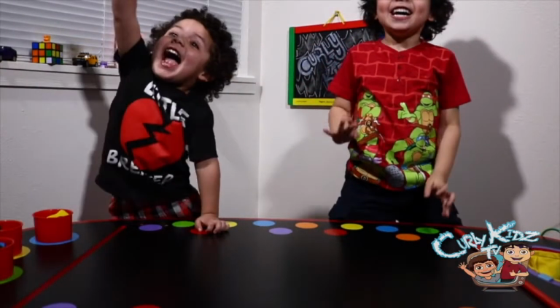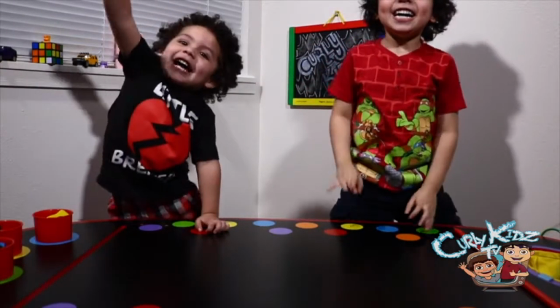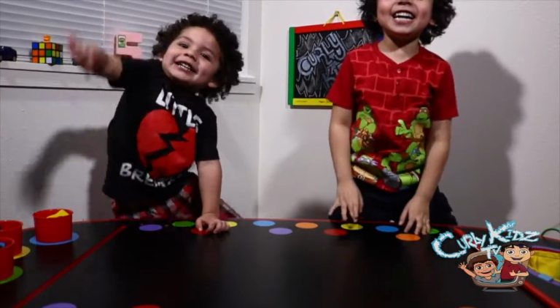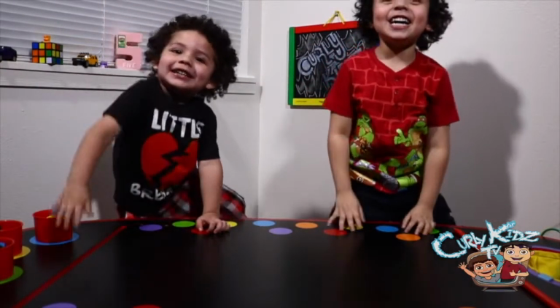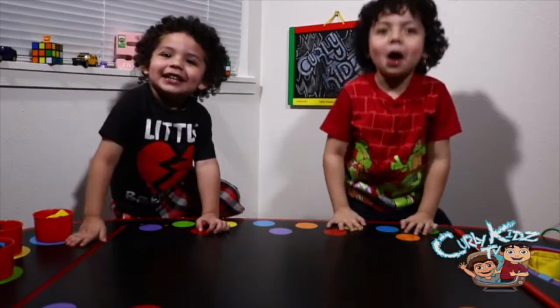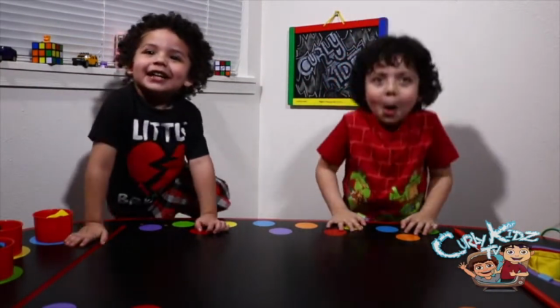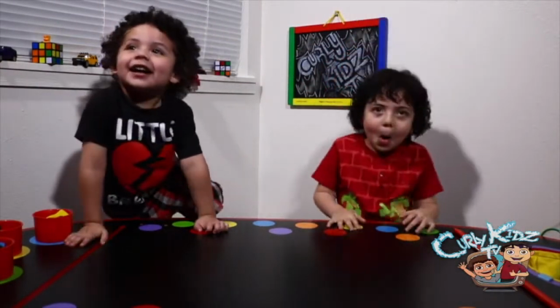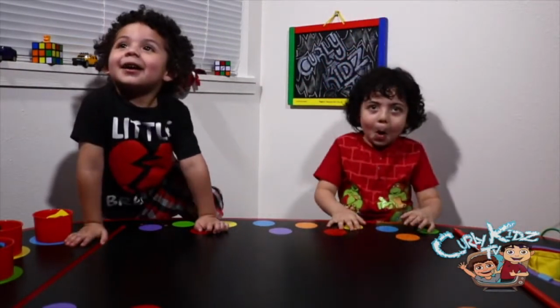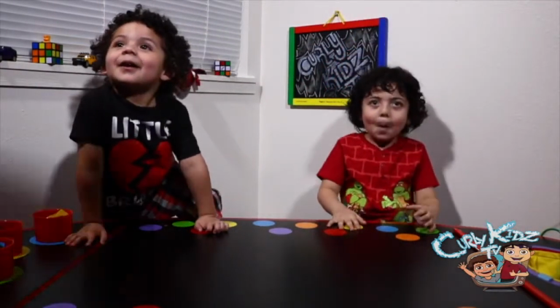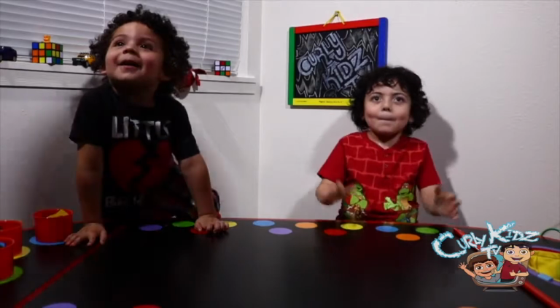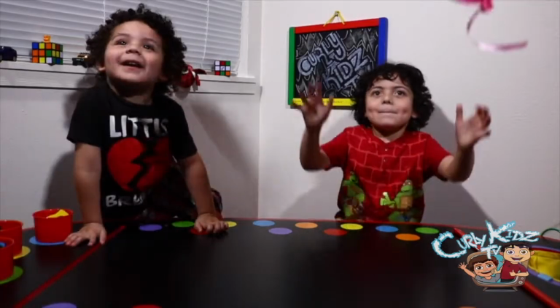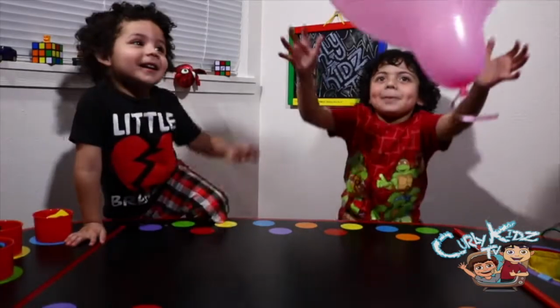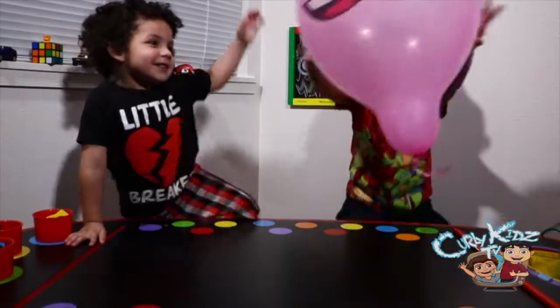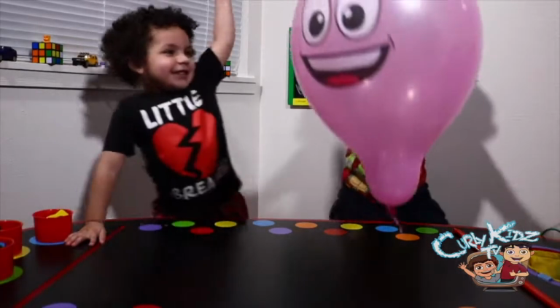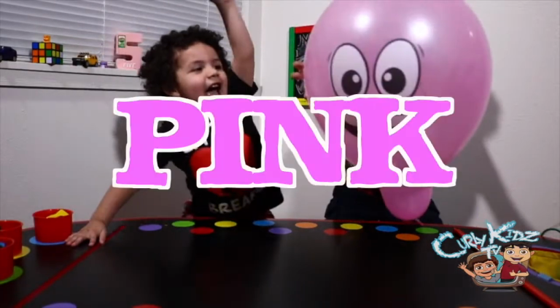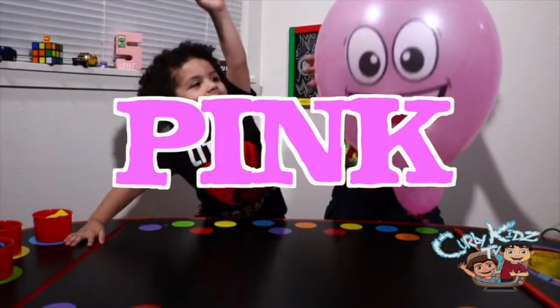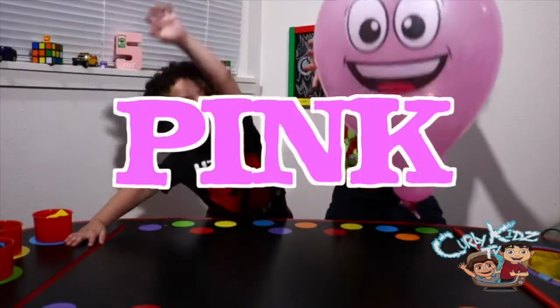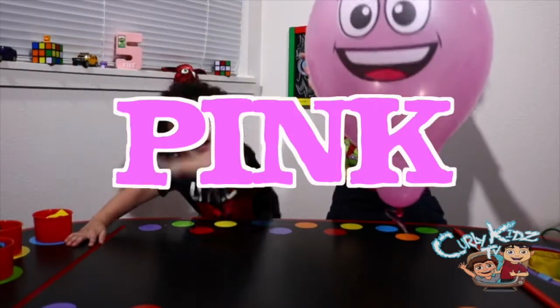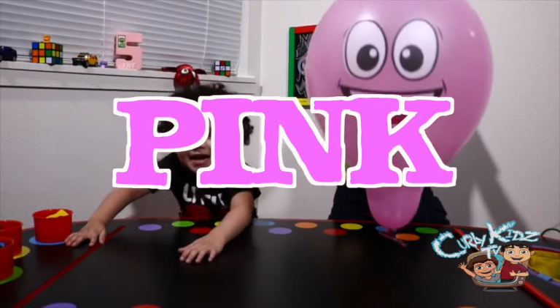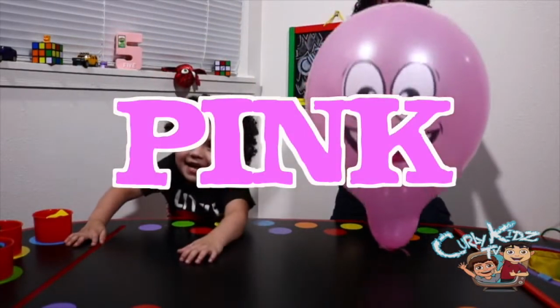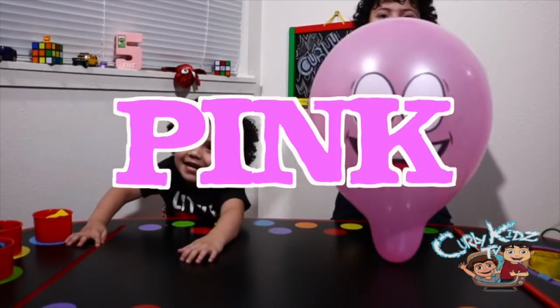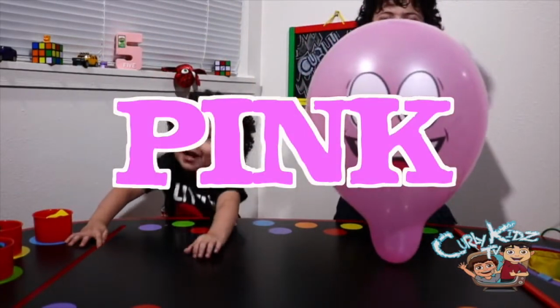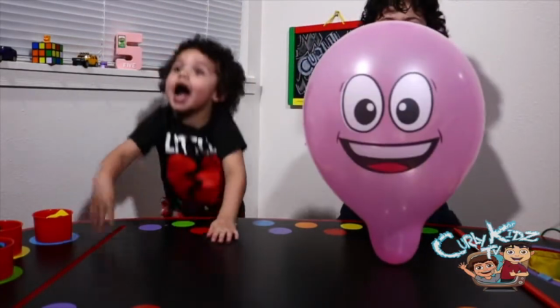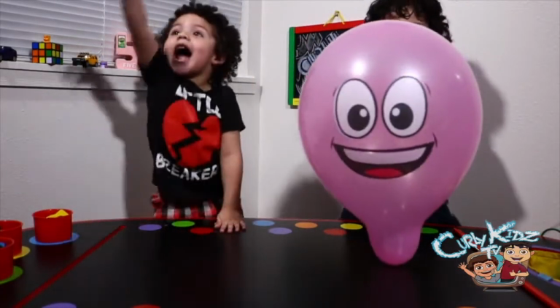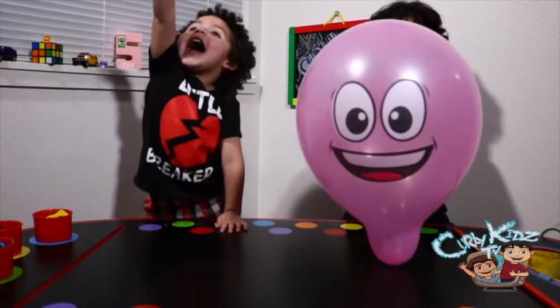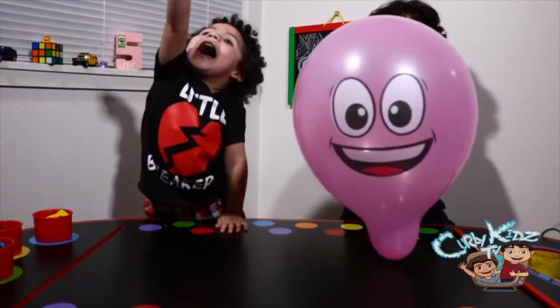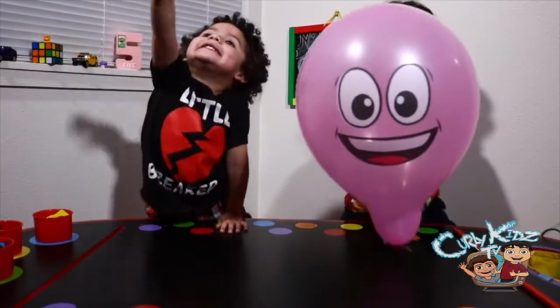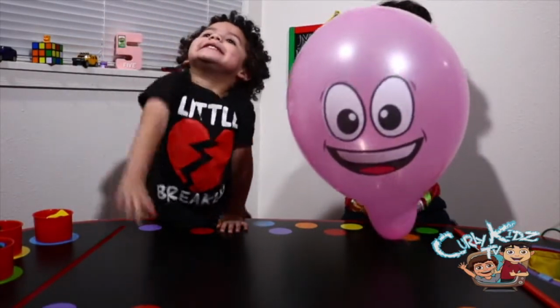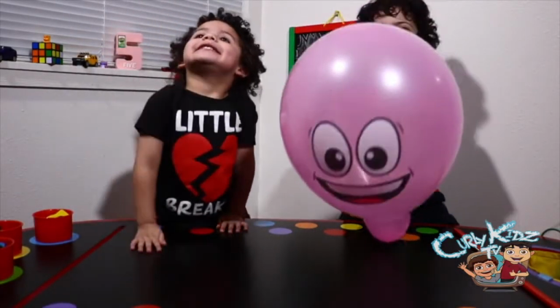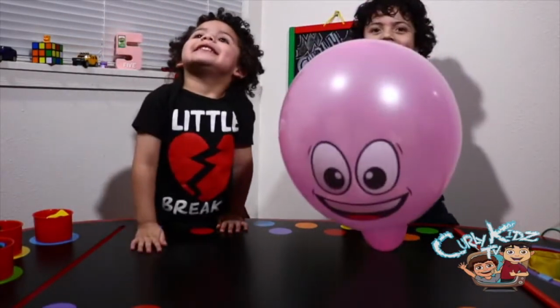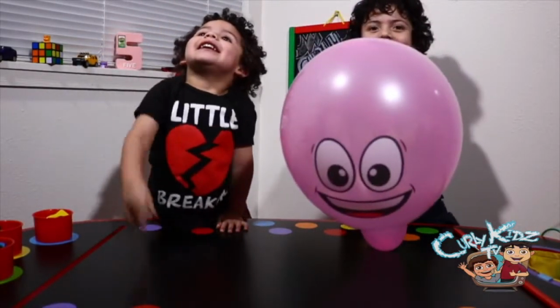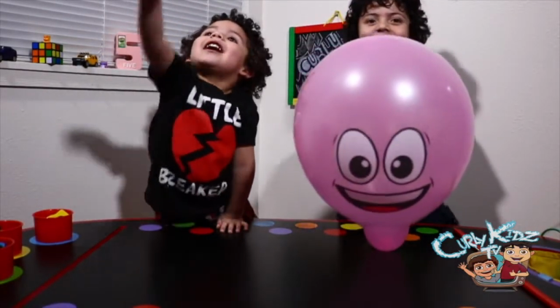Color number three. Pink! Pink! Look at his face. He's exciting.